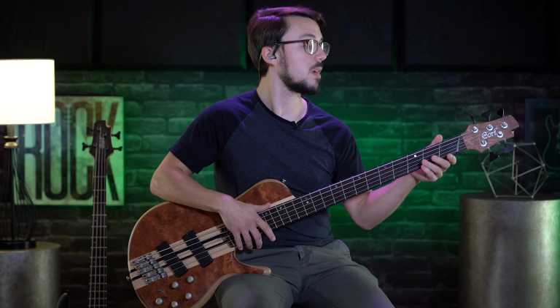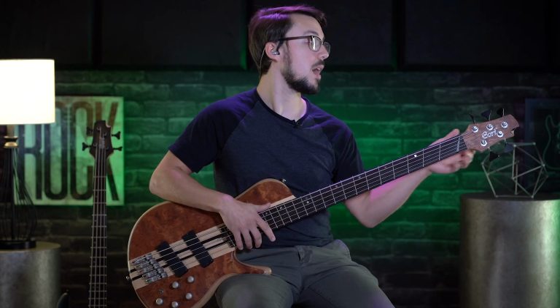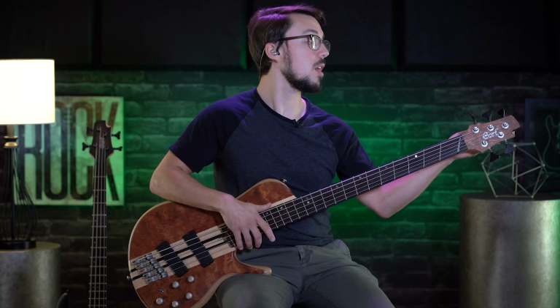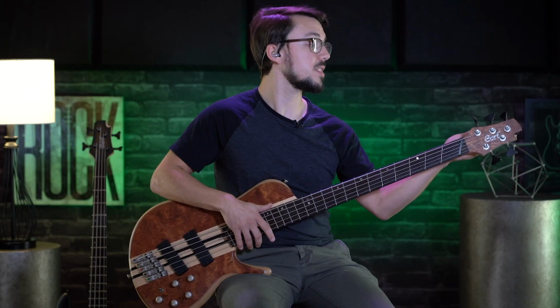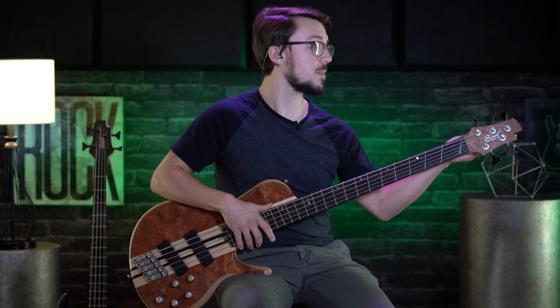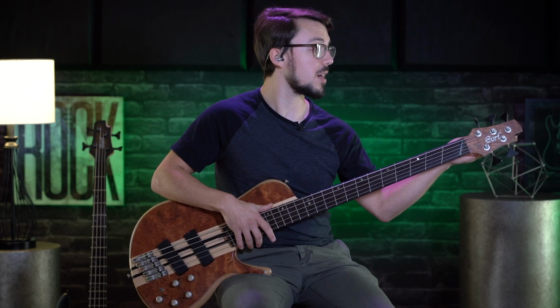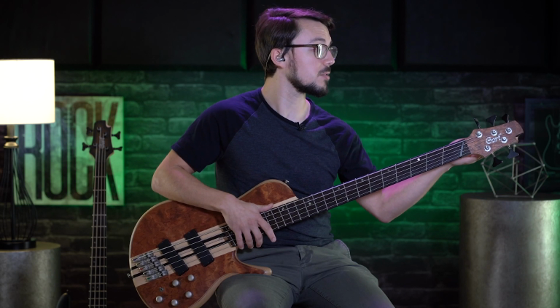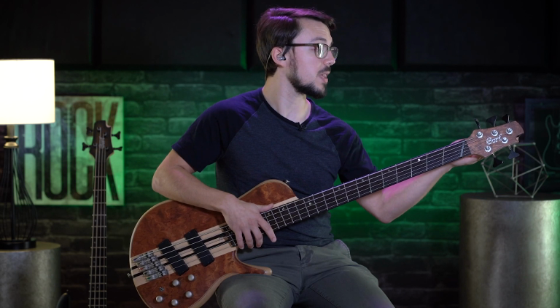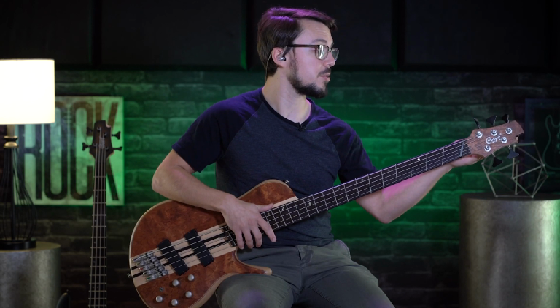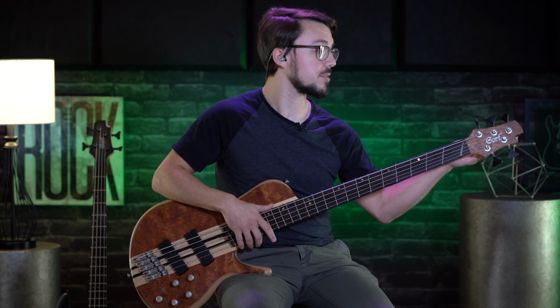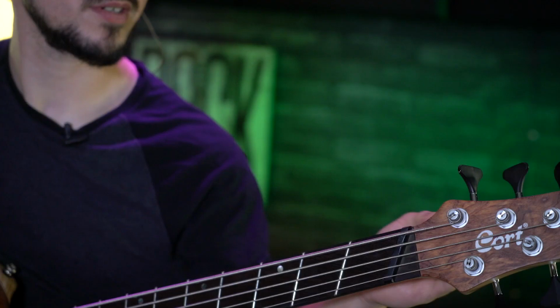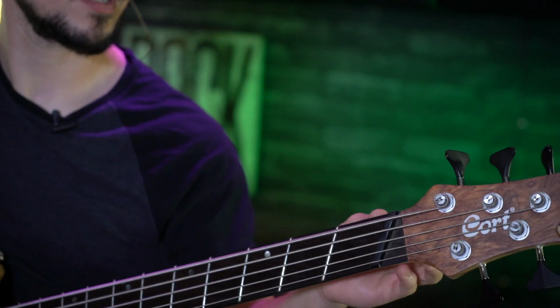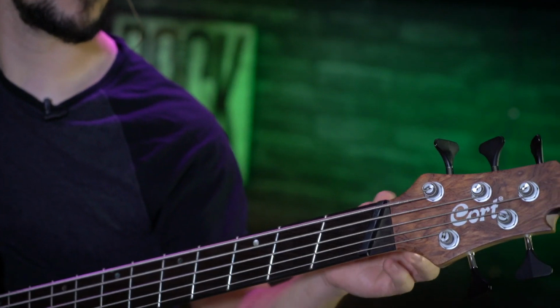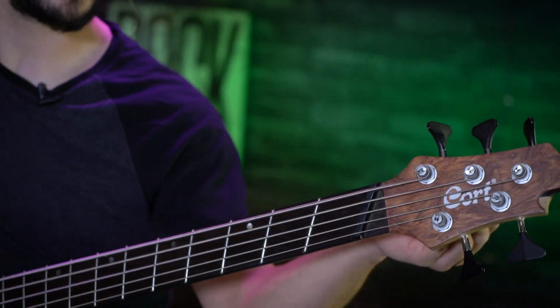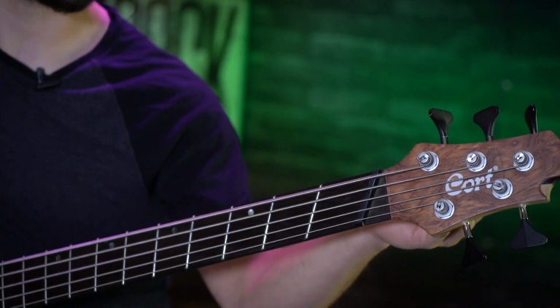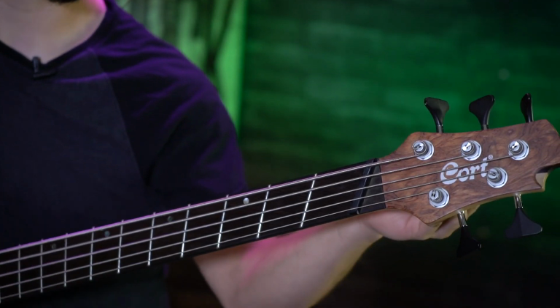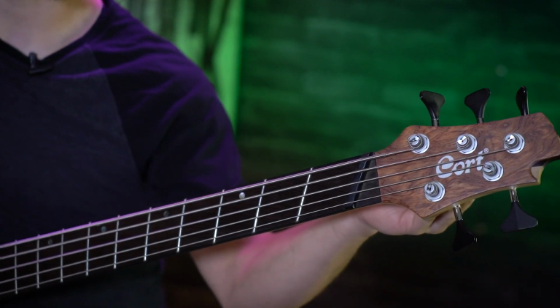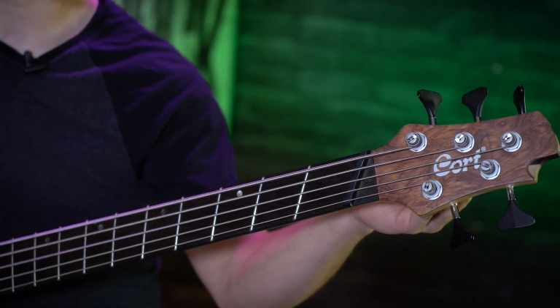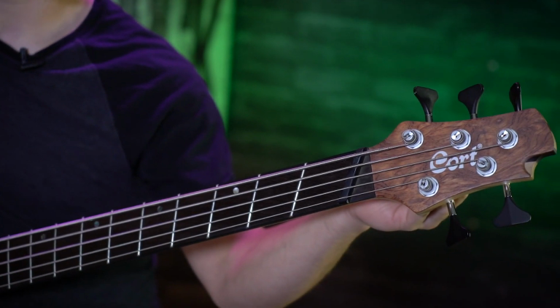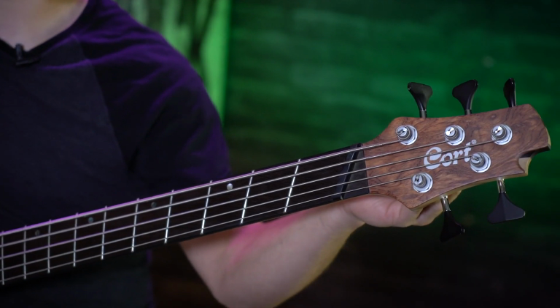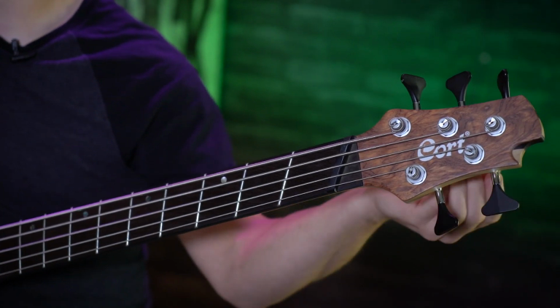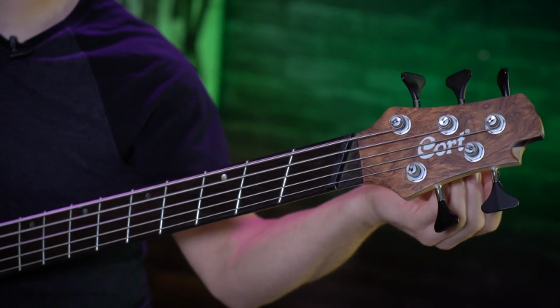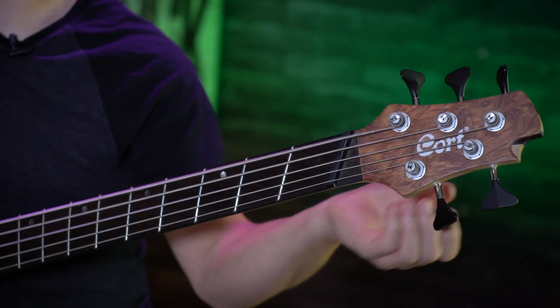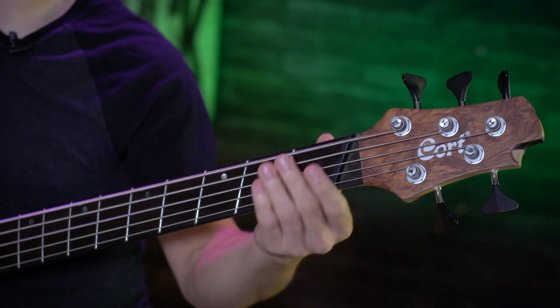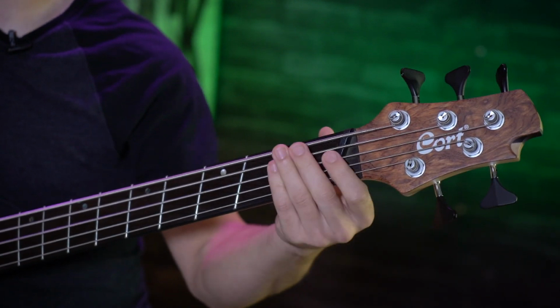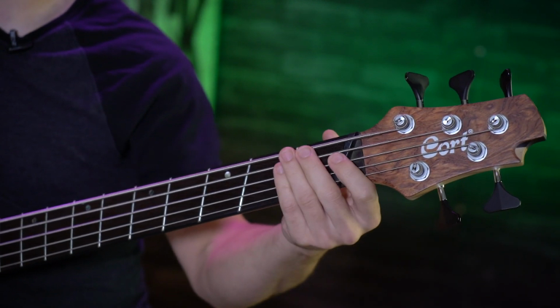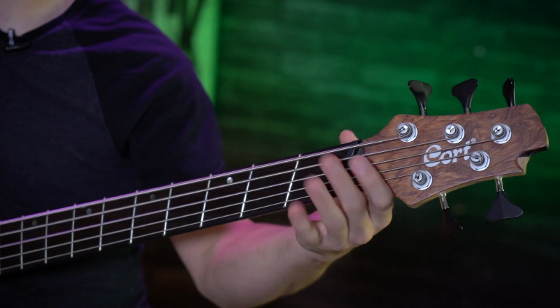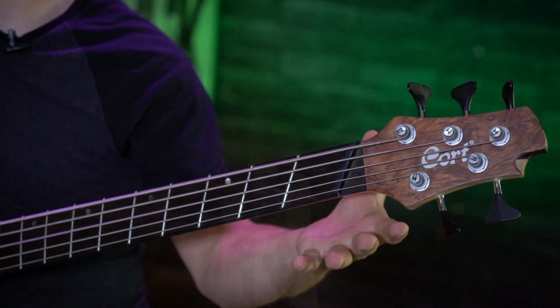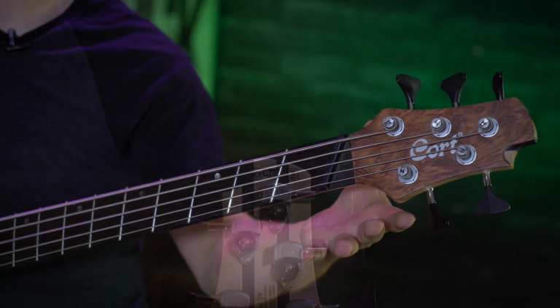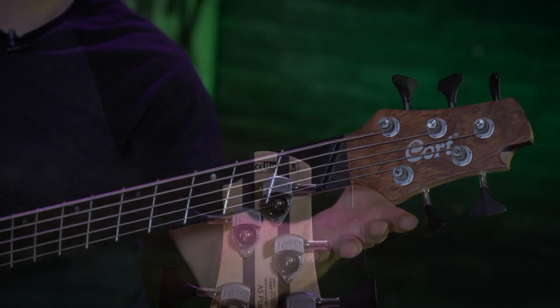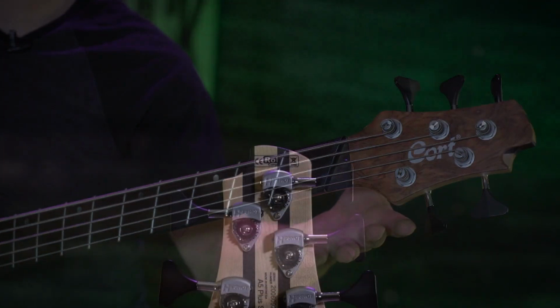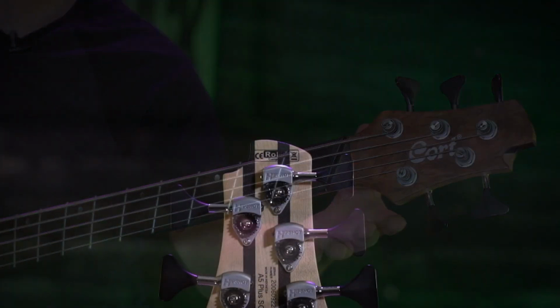I love these Hipshot ultralight tuners. They're very easy to tune and they're ultralight, which makes the bass nice and balanced.